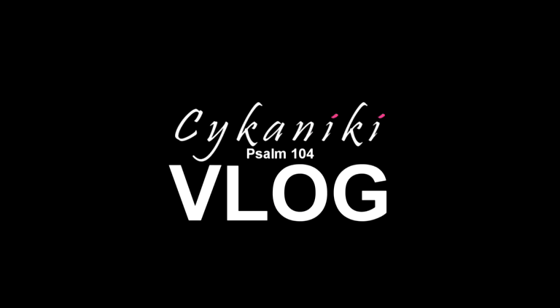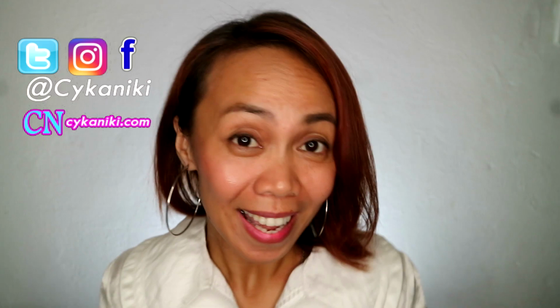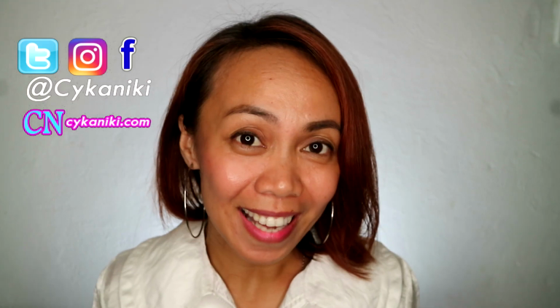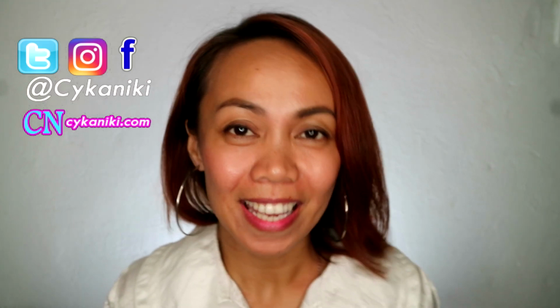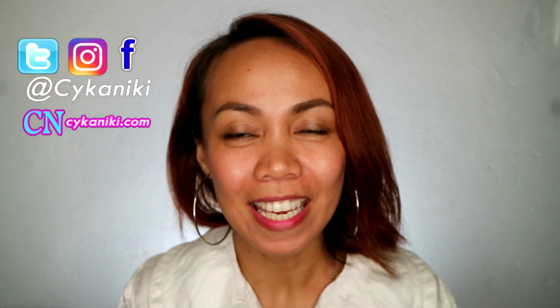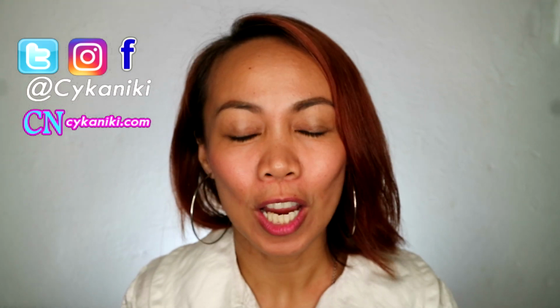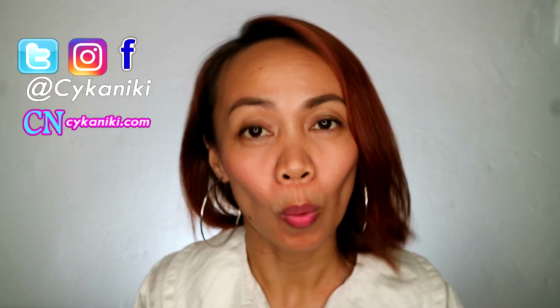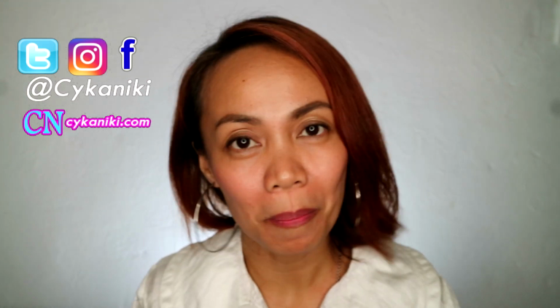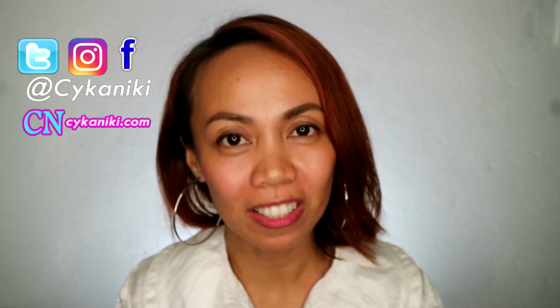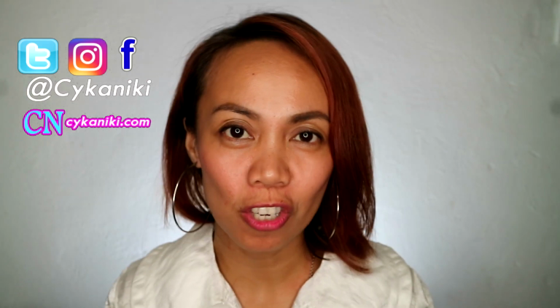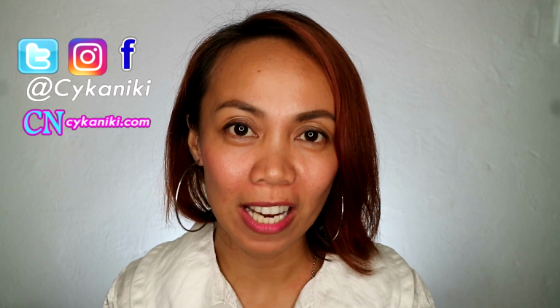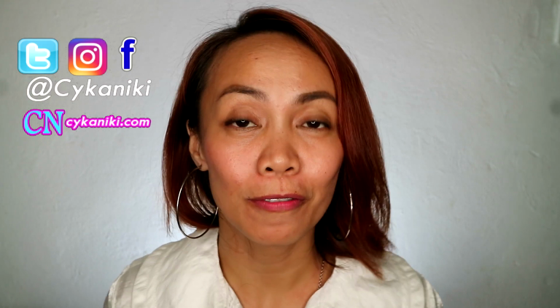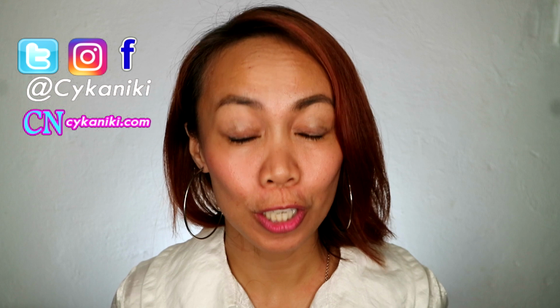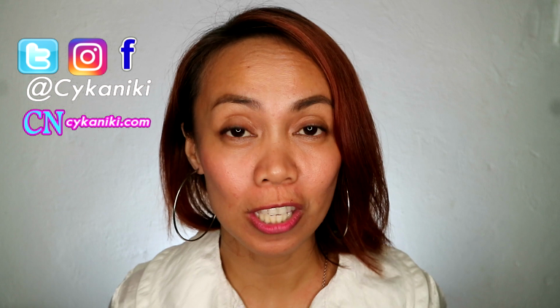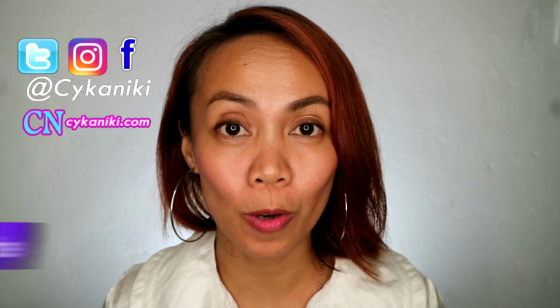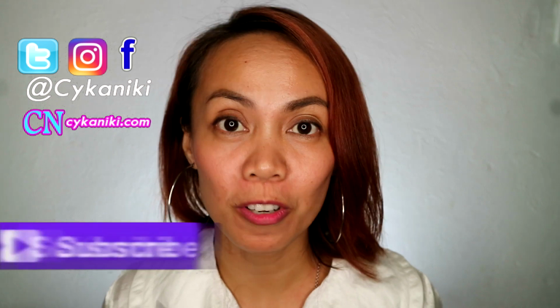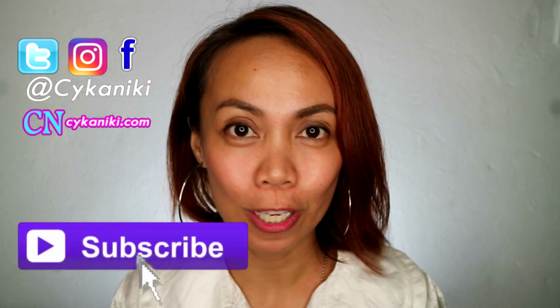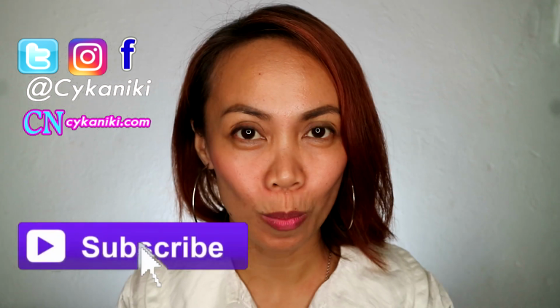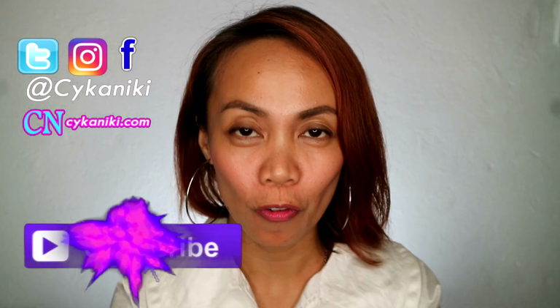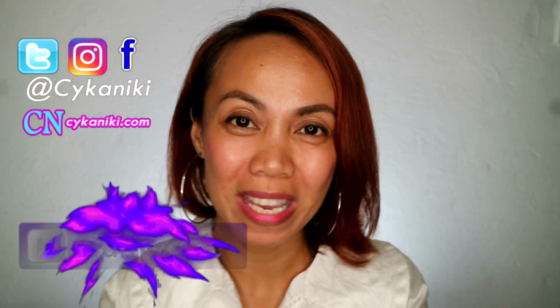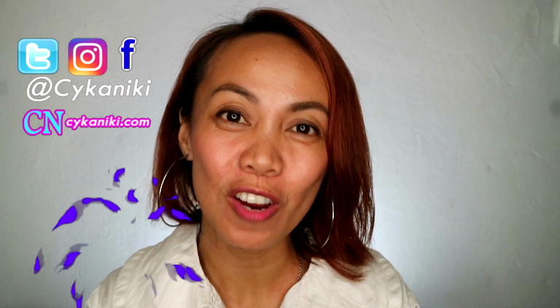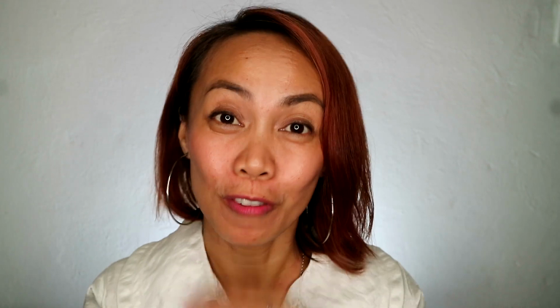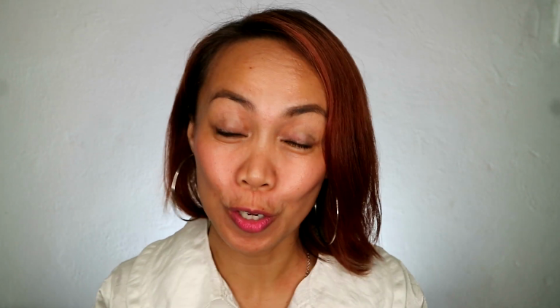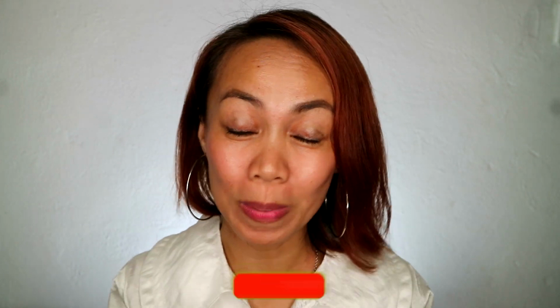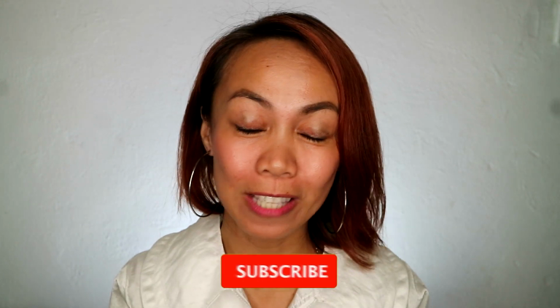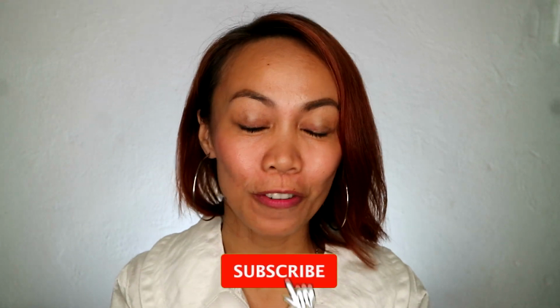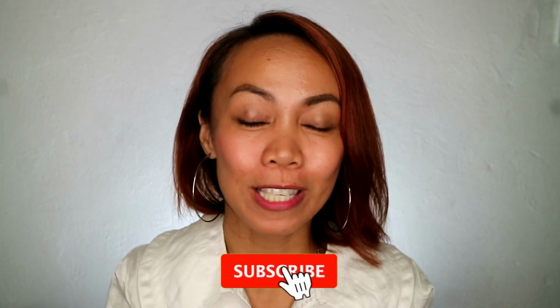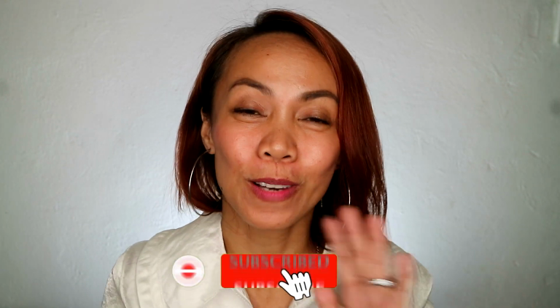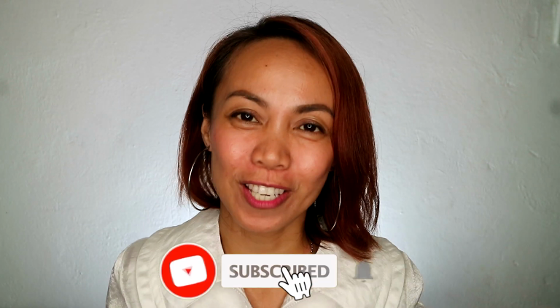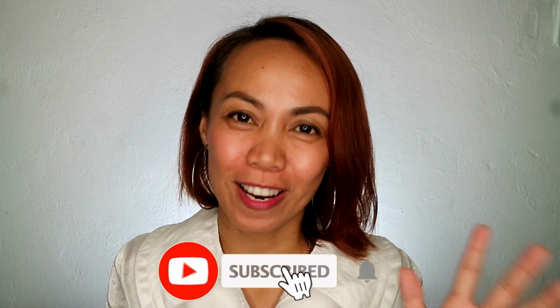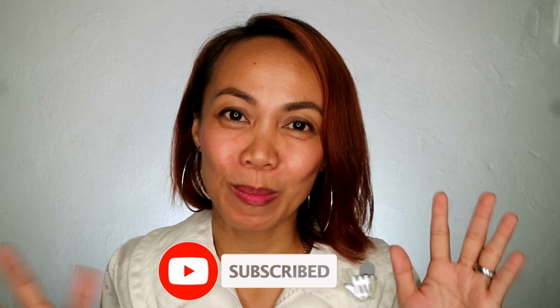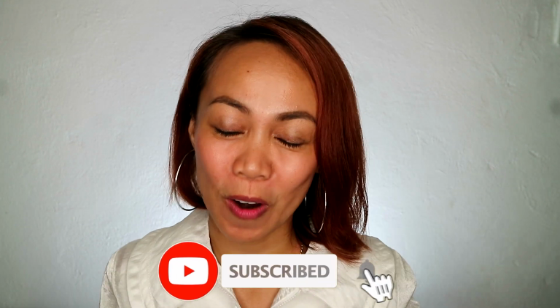Hi guys, welcome back to this channel. If you're a returning subscriber, thank you so much for being here. If you're new, please don't forget to like, share, and subscribe.